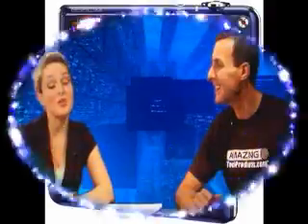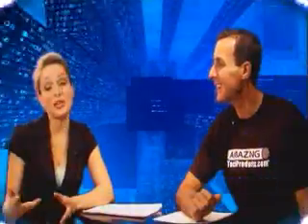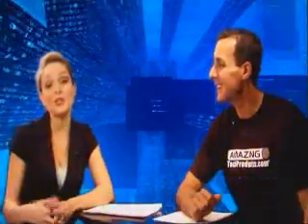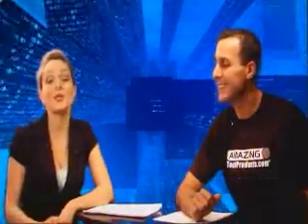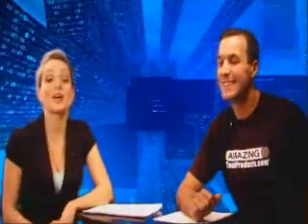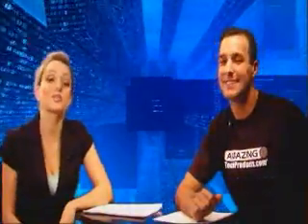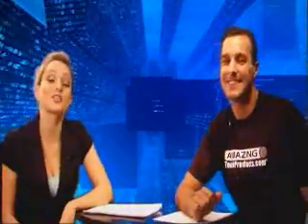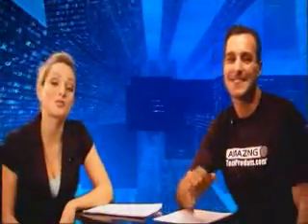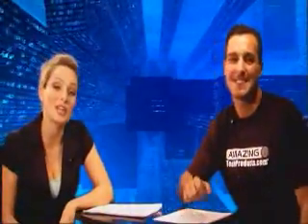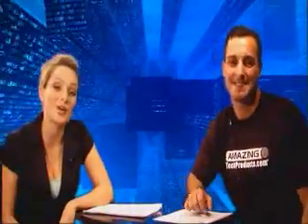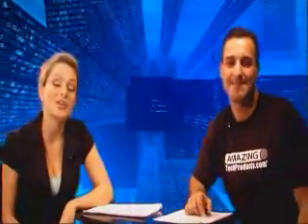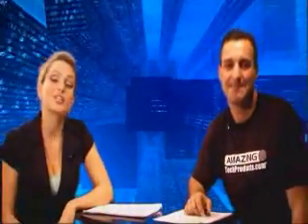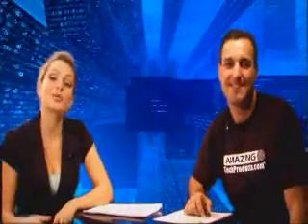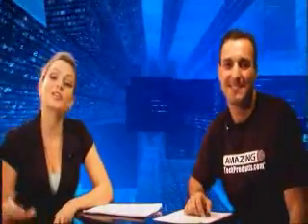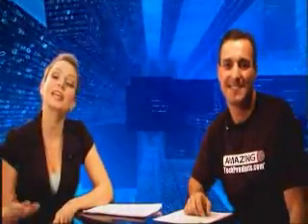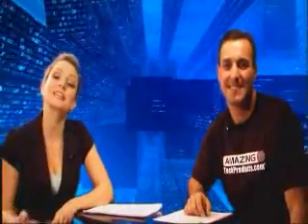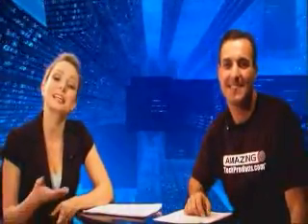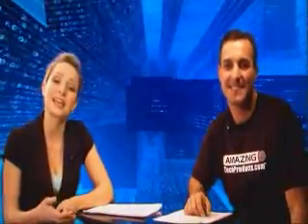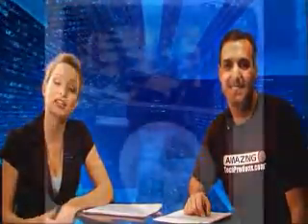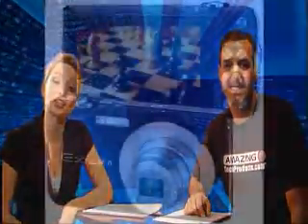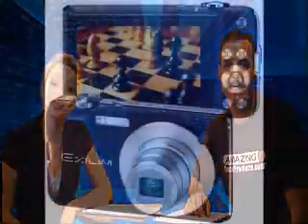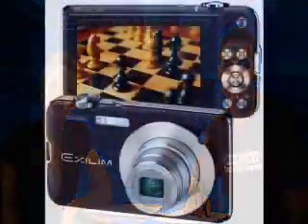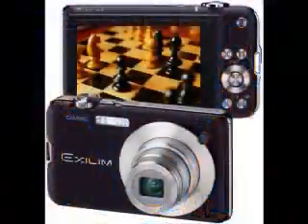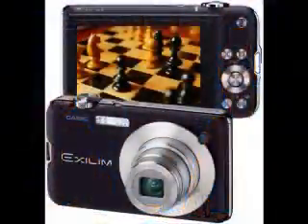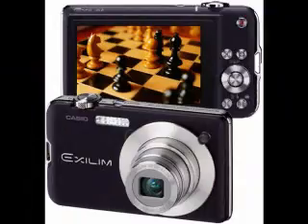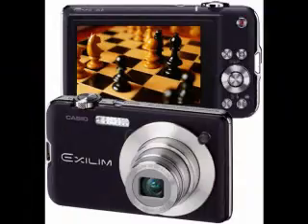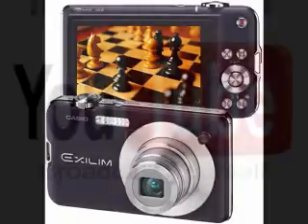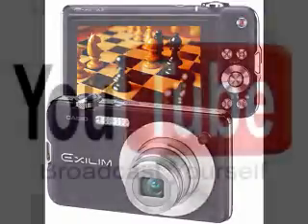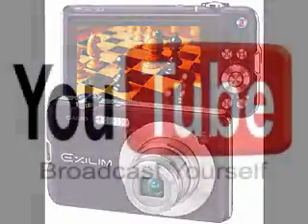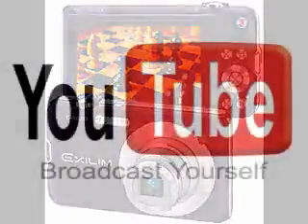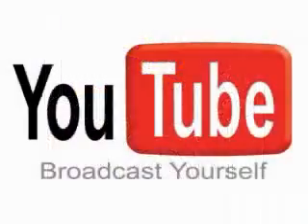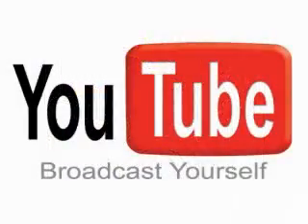It also allows you to shoot video, so you can easily connect to YouTube, upload, and share all of your videos.